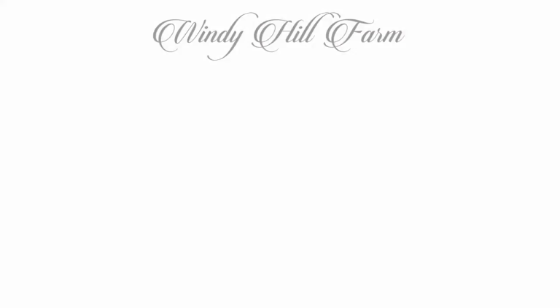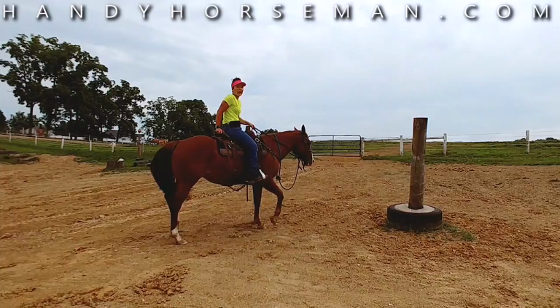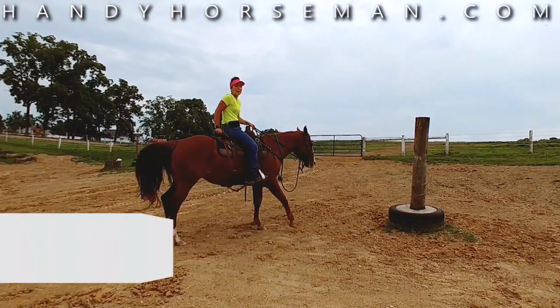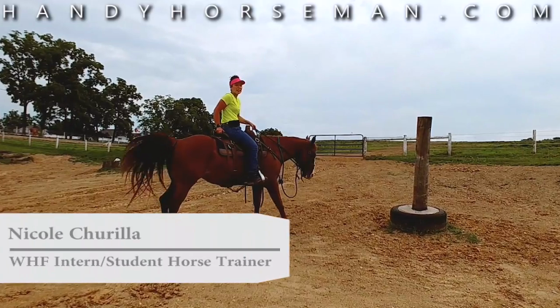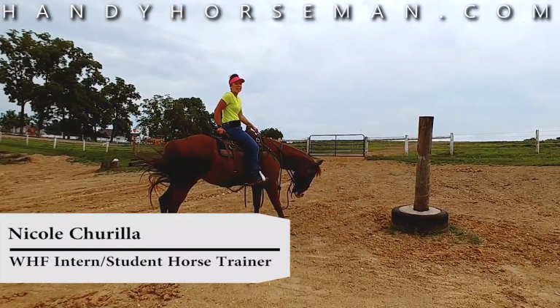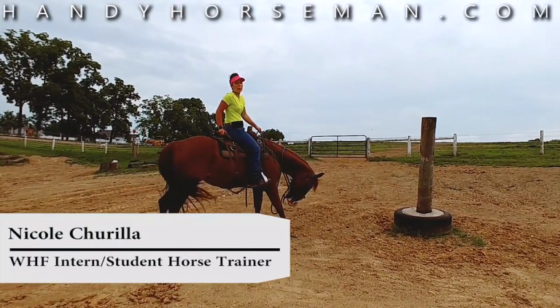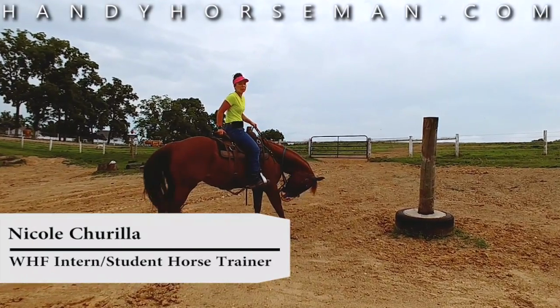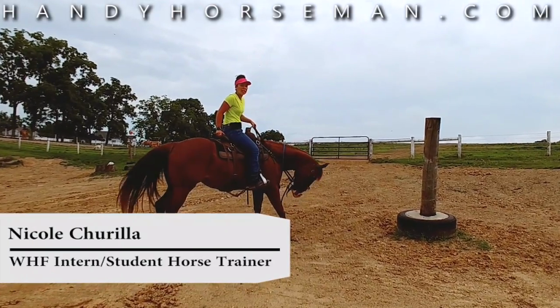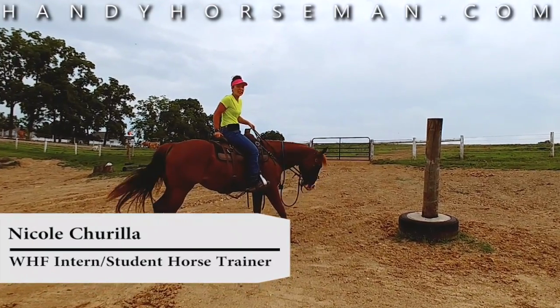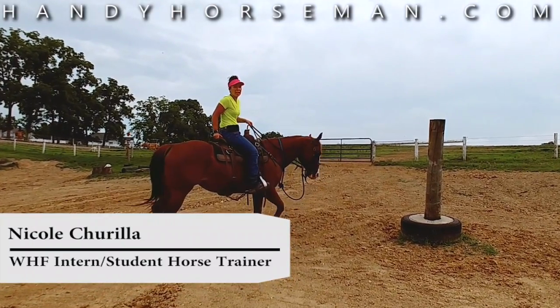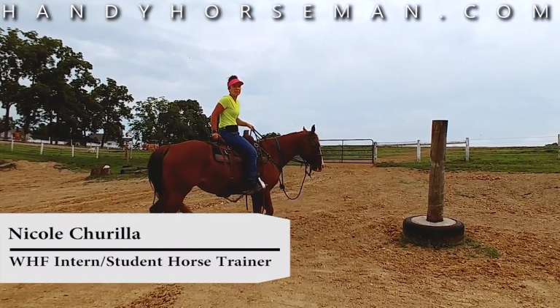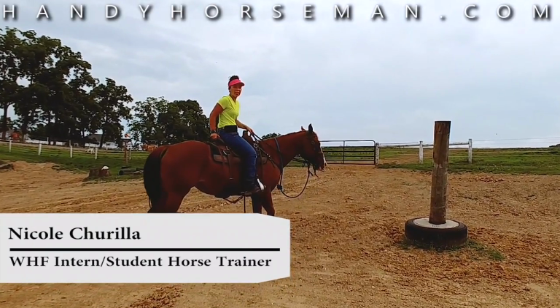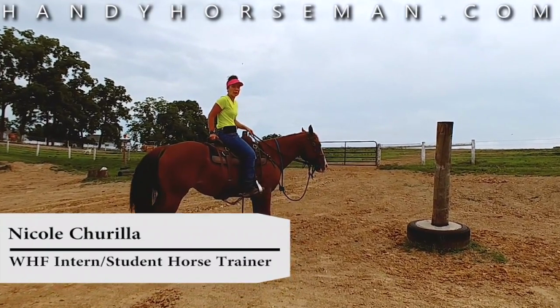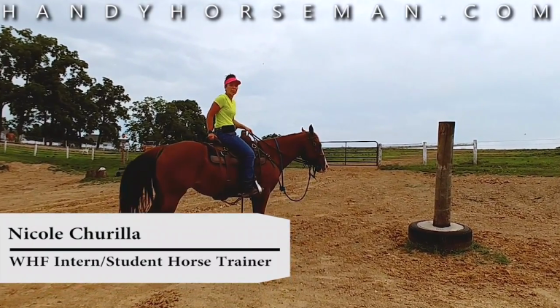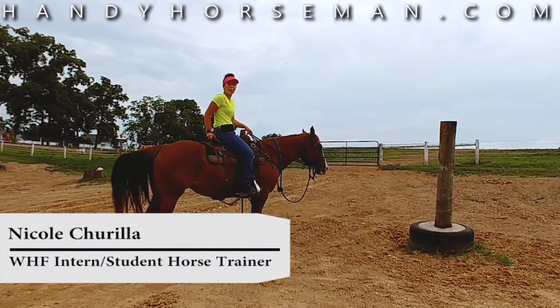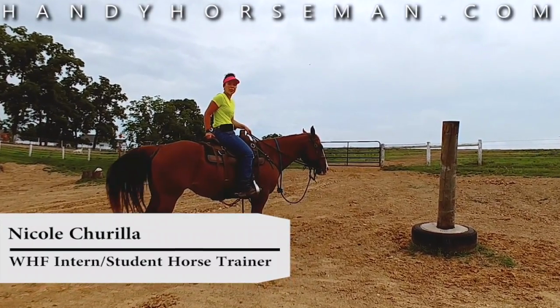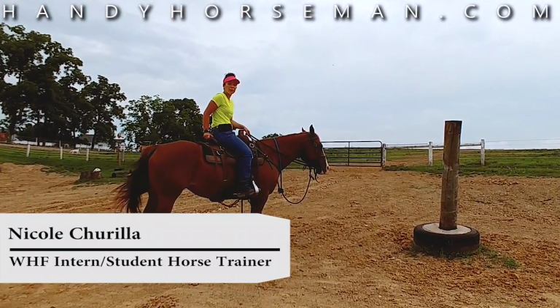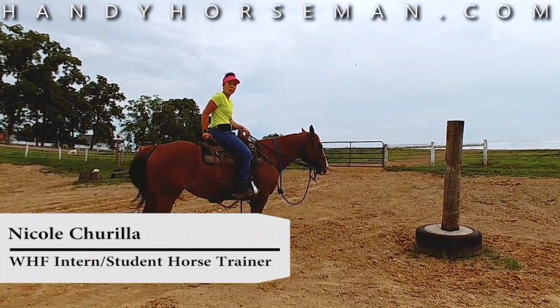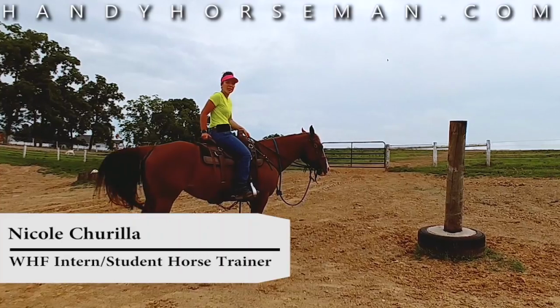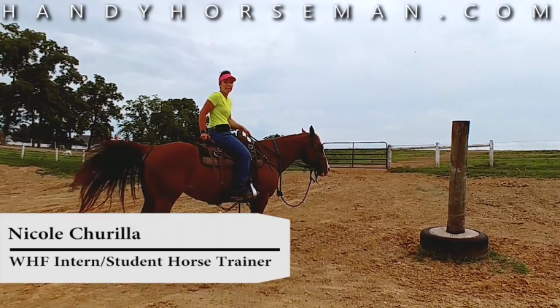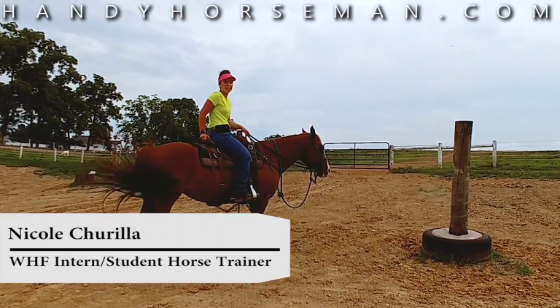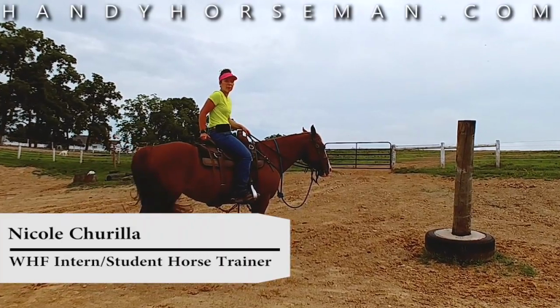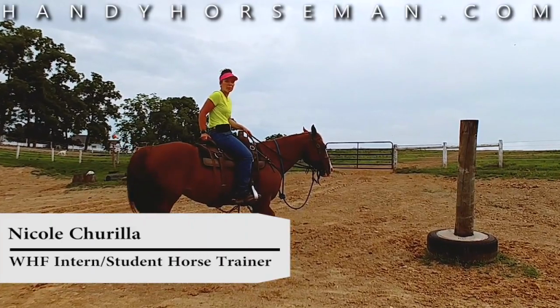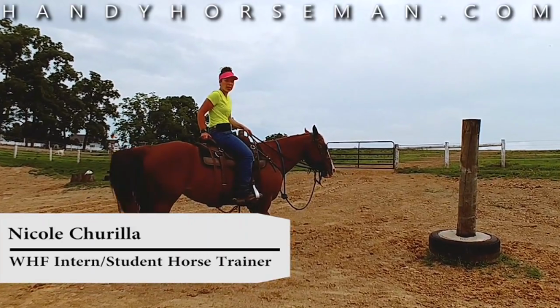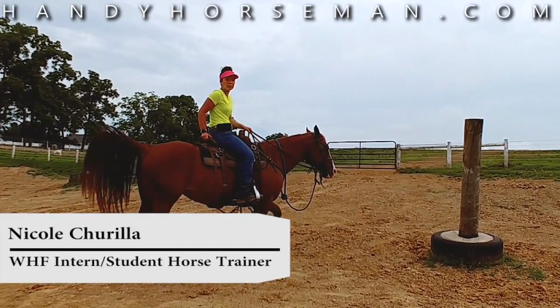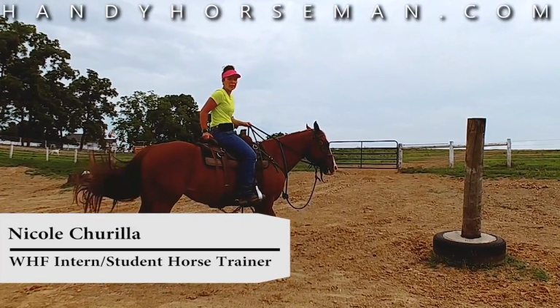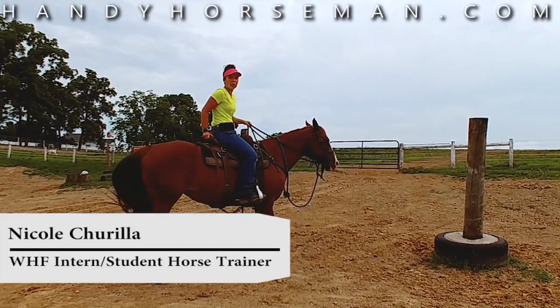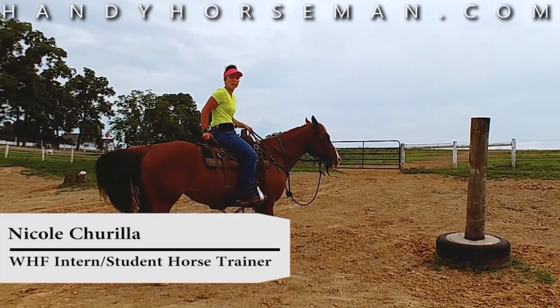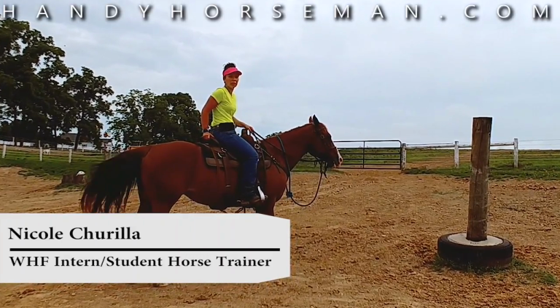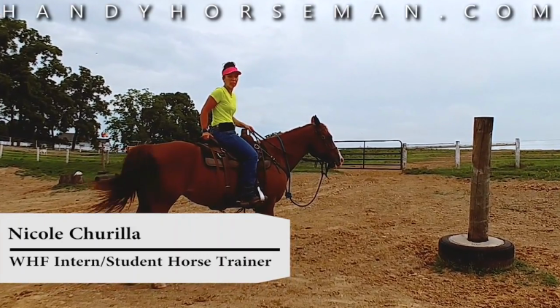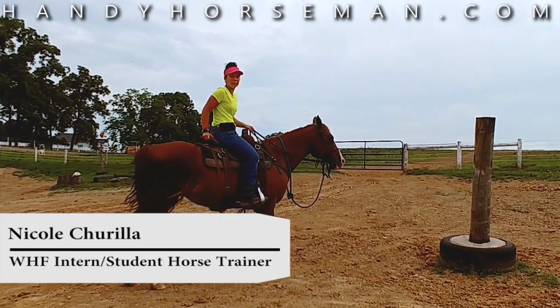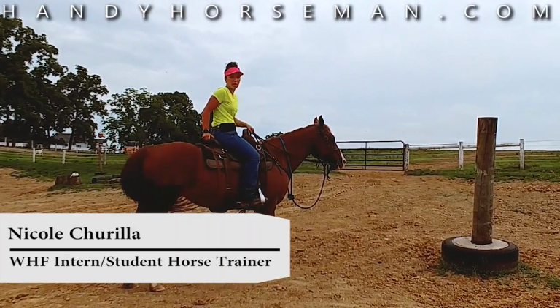Hi, I'm Nikki. I work for Ted DeHass, the Handy Horseman at Windy Hill Farm, and today we're going to practice riding a horse on an uneven slope.